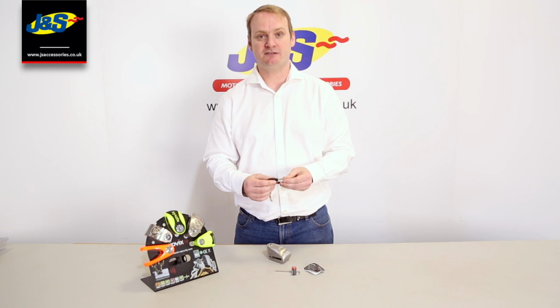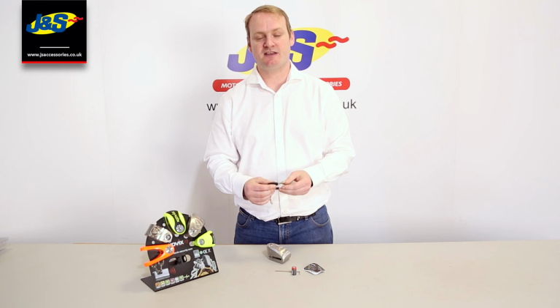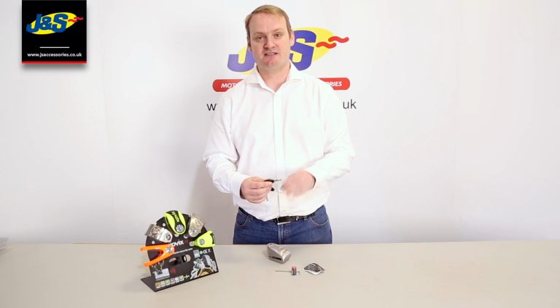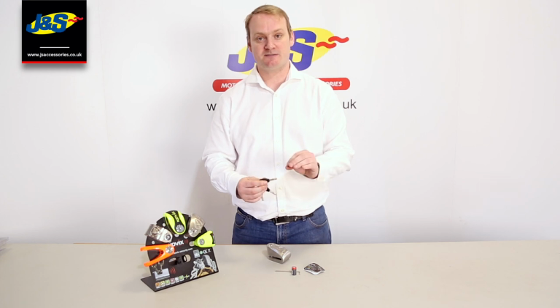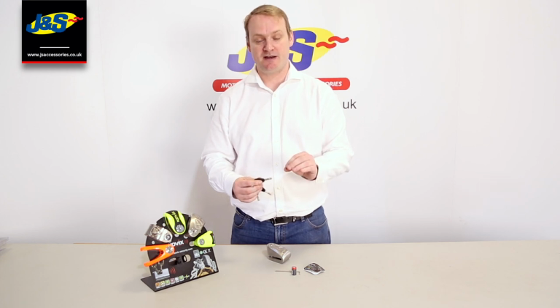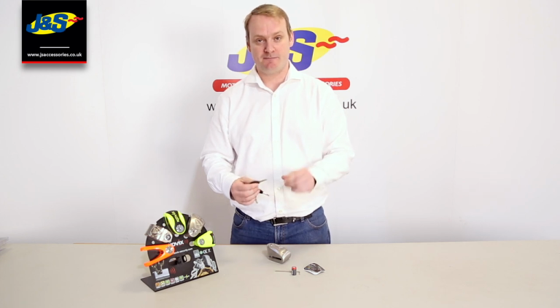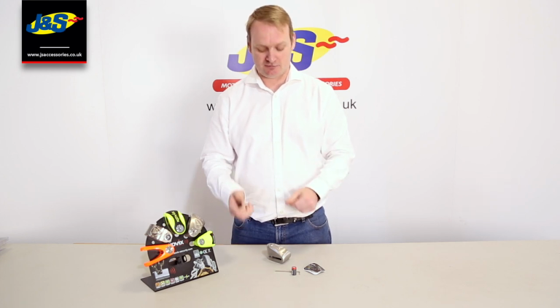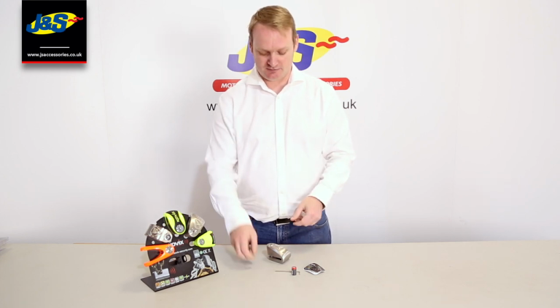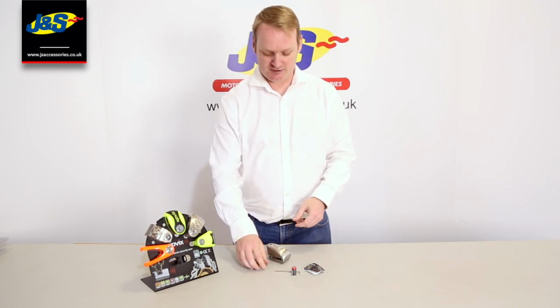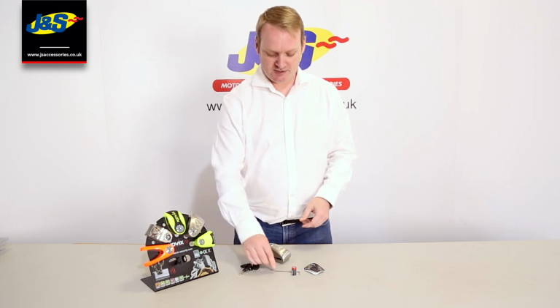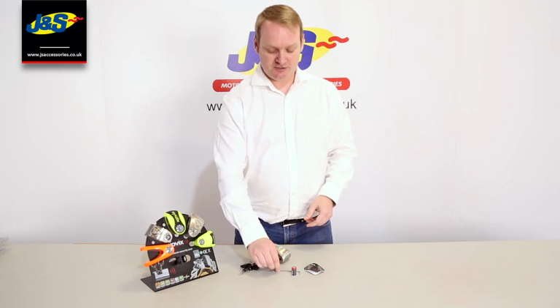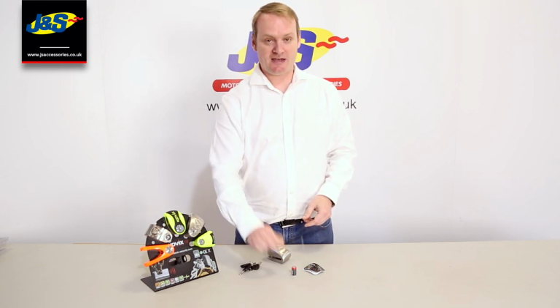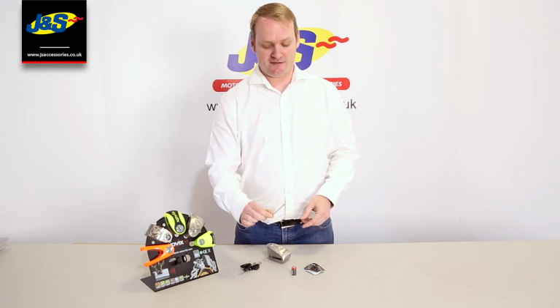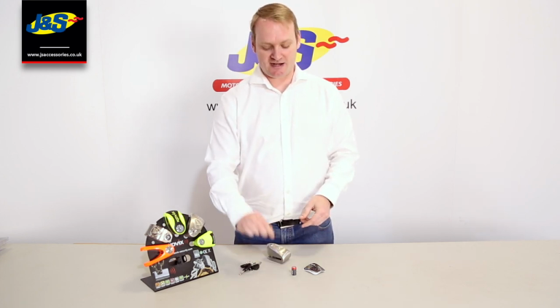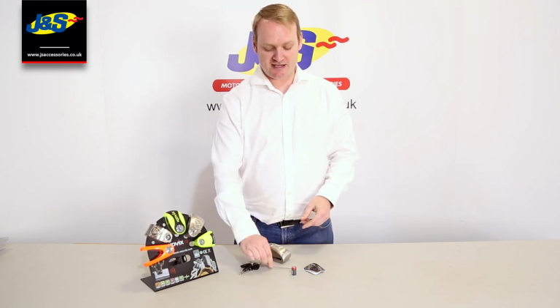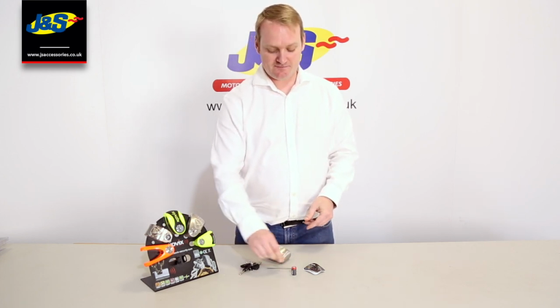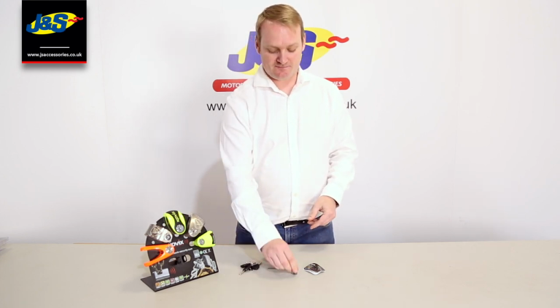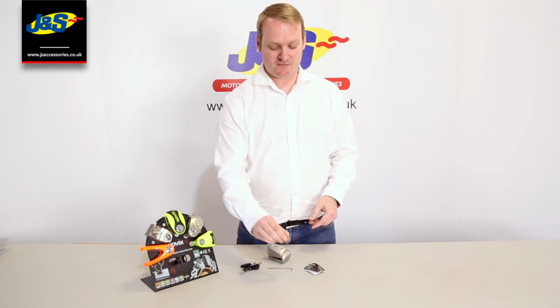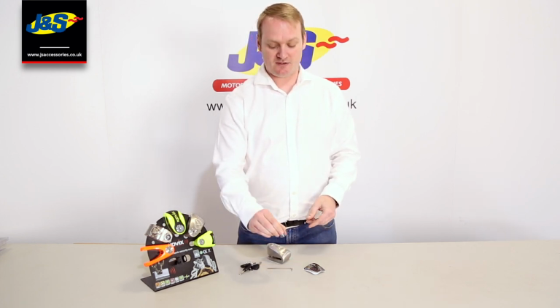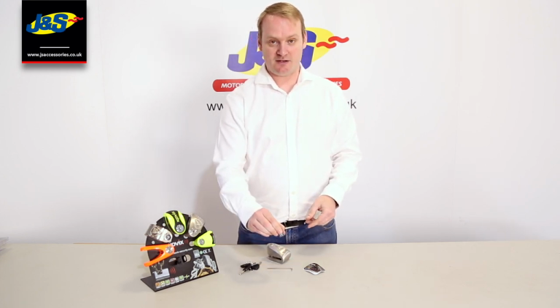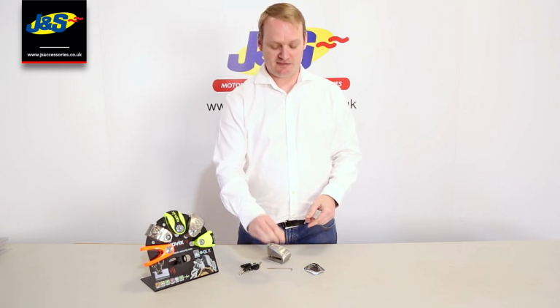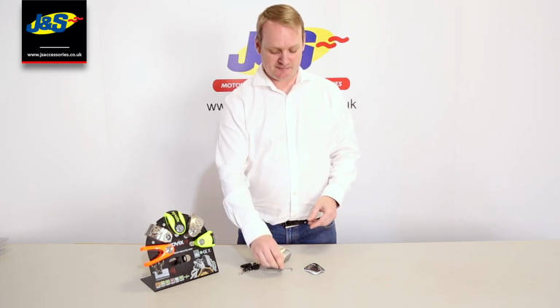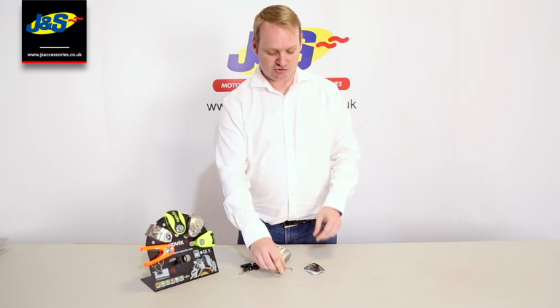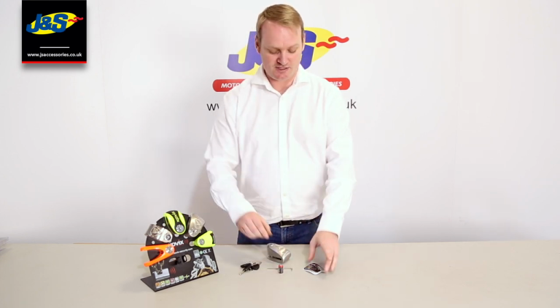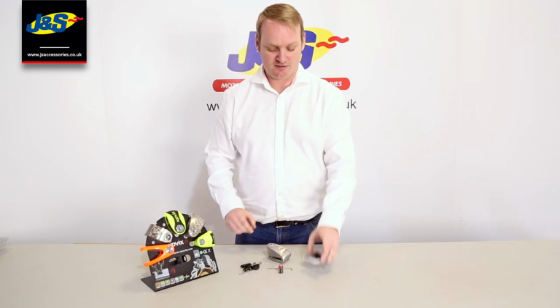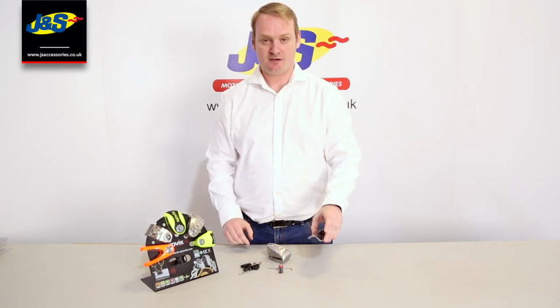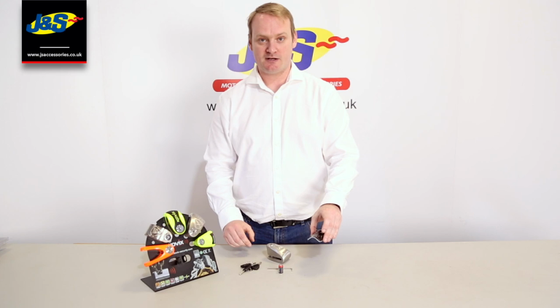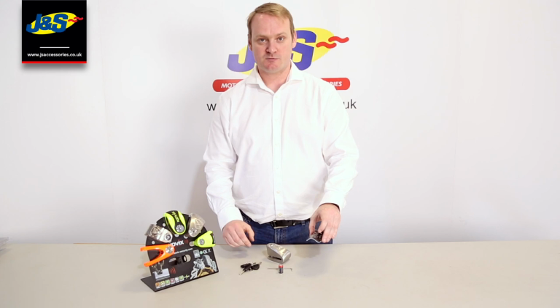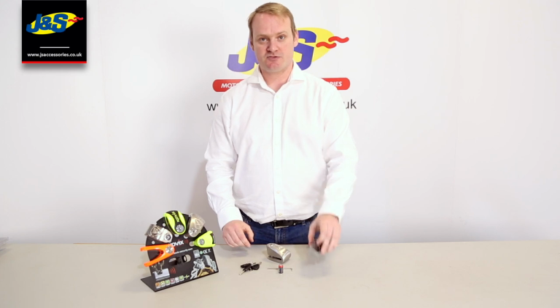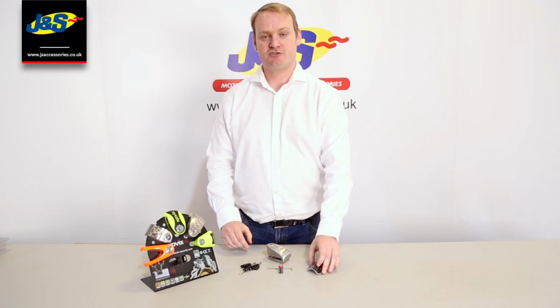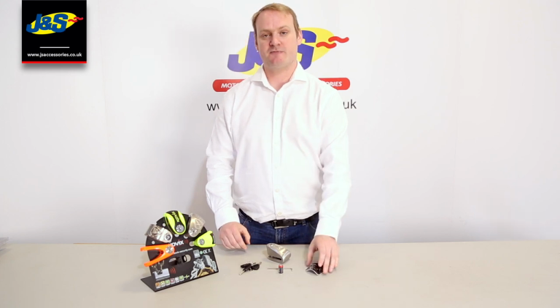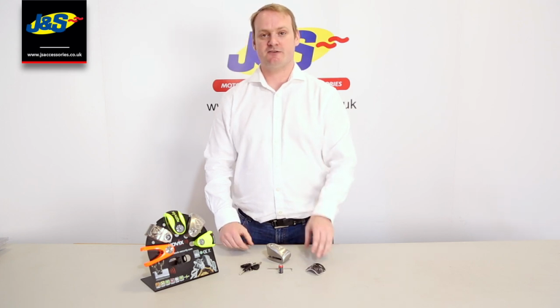So that's six pin barrels. You also get the allen key and a lithium battery and a small instruction manual.